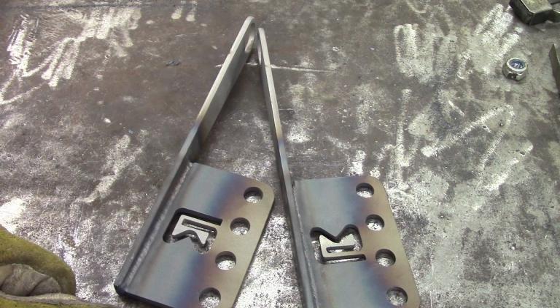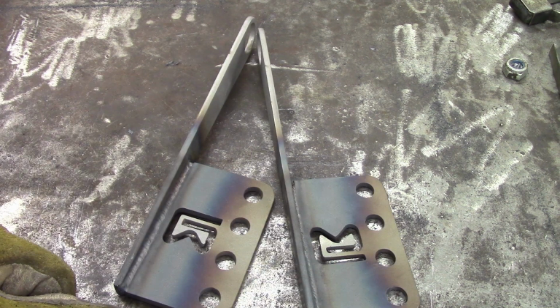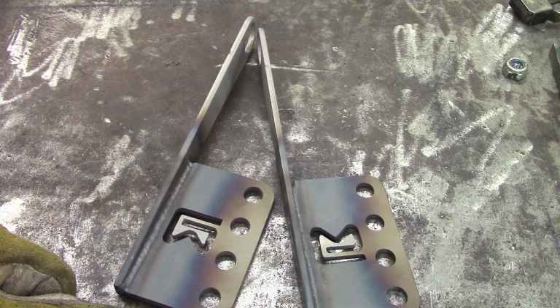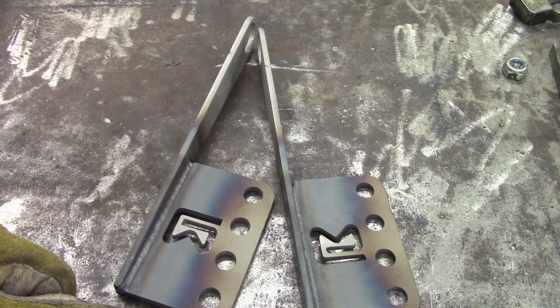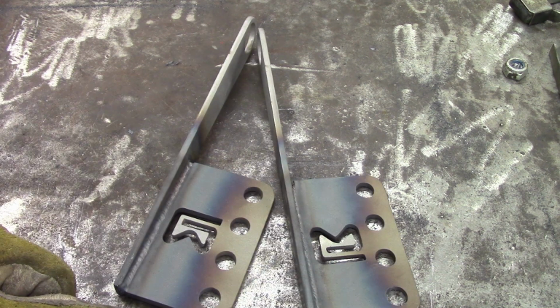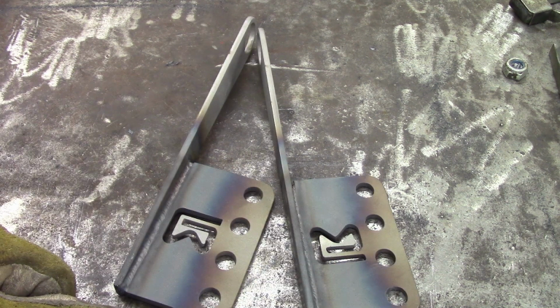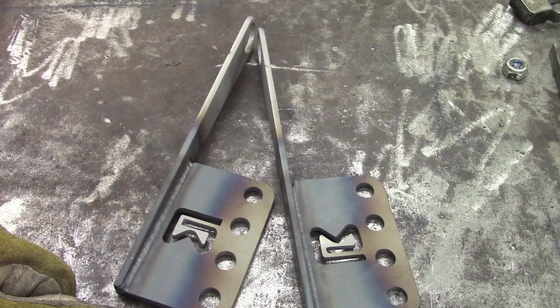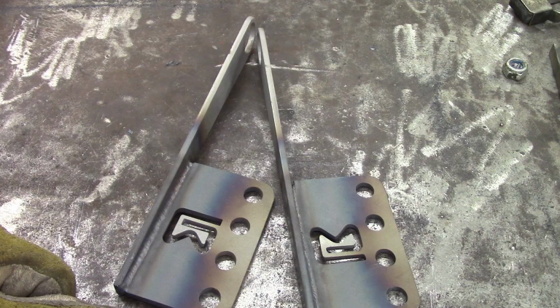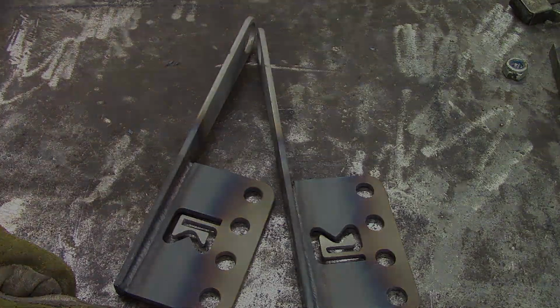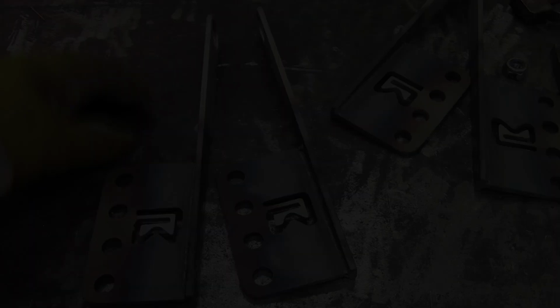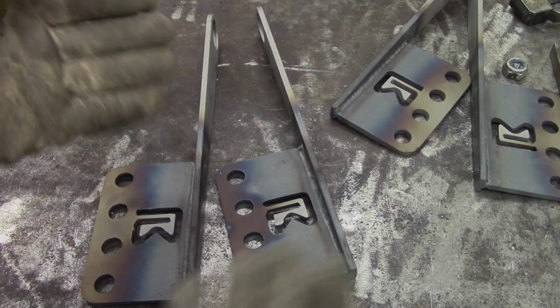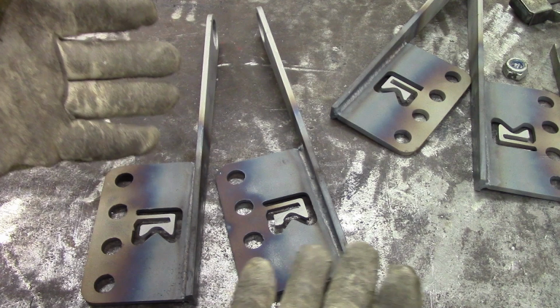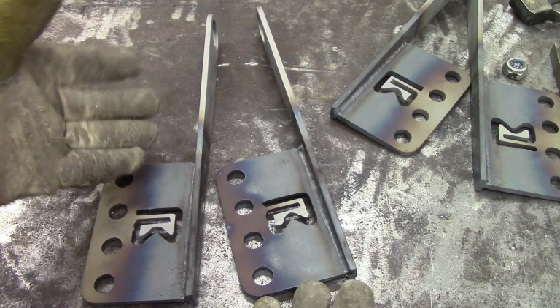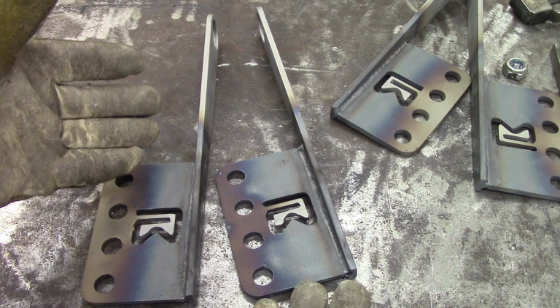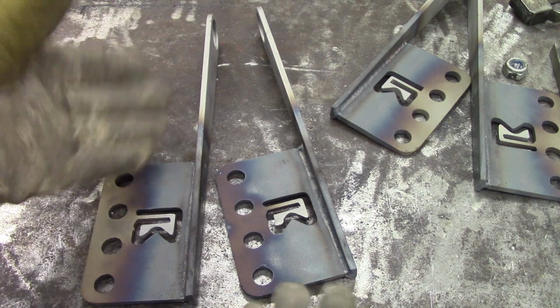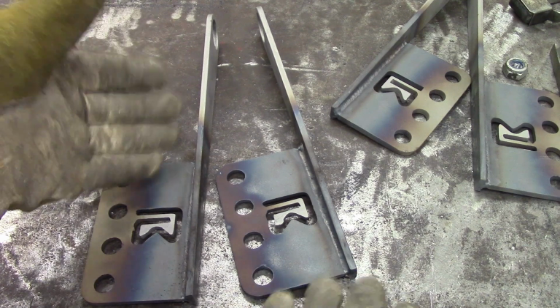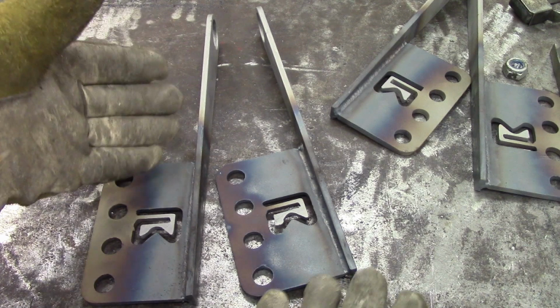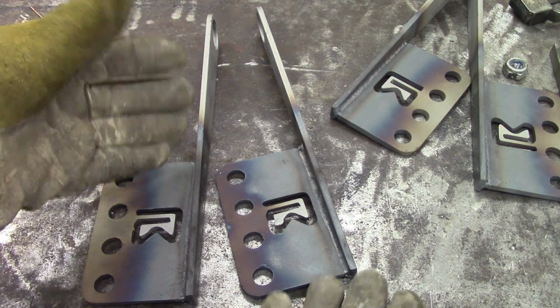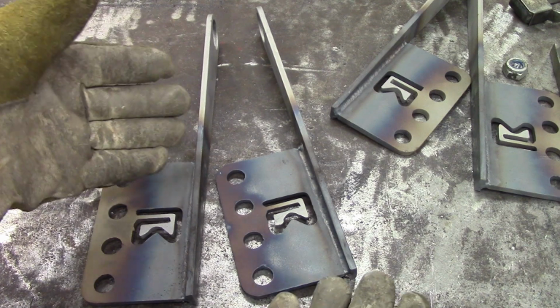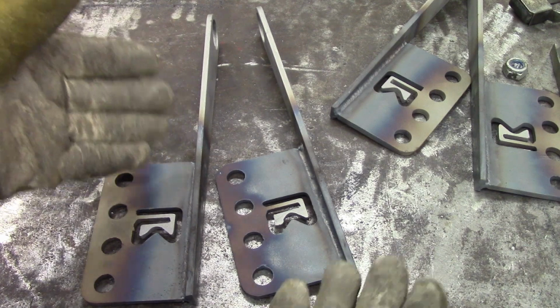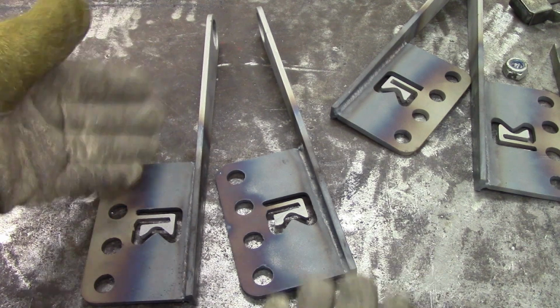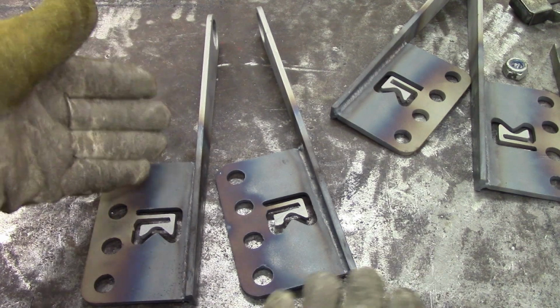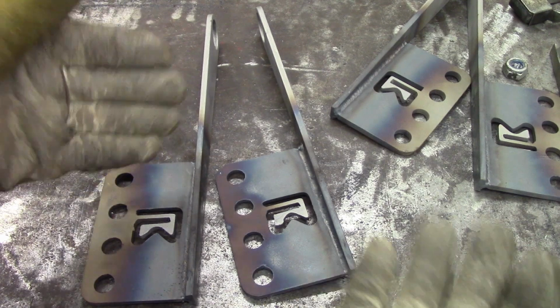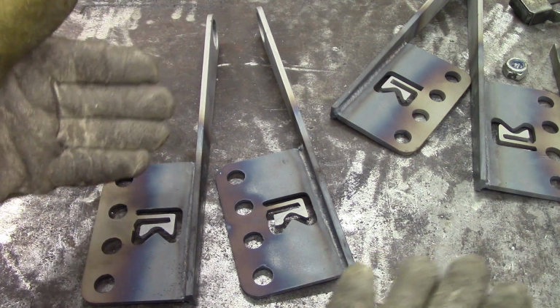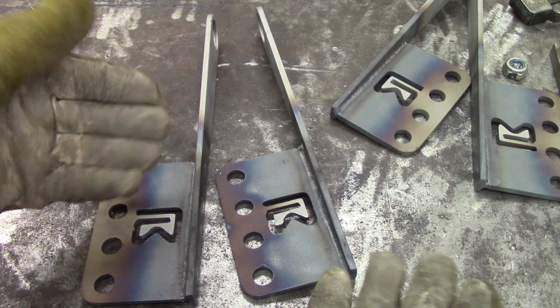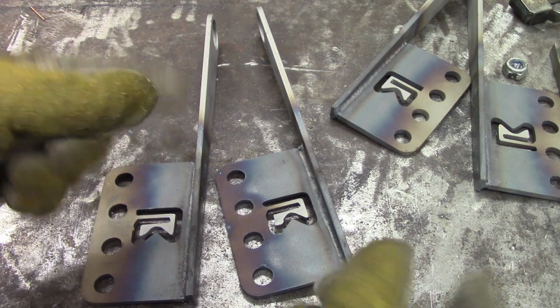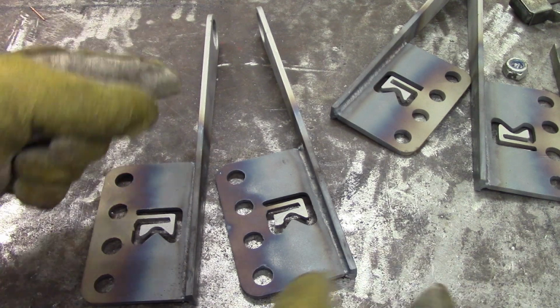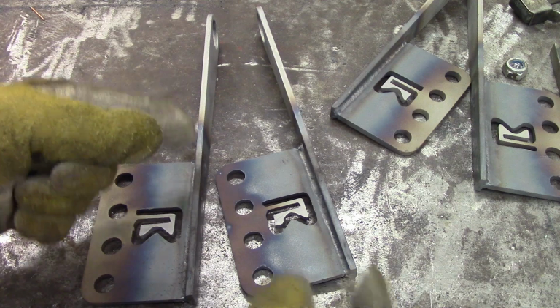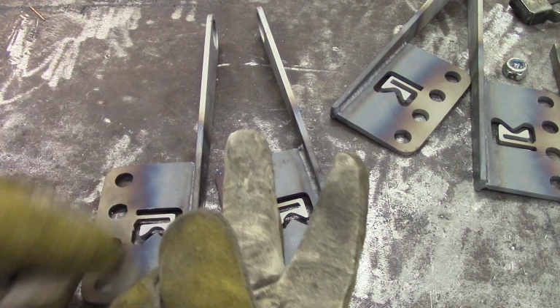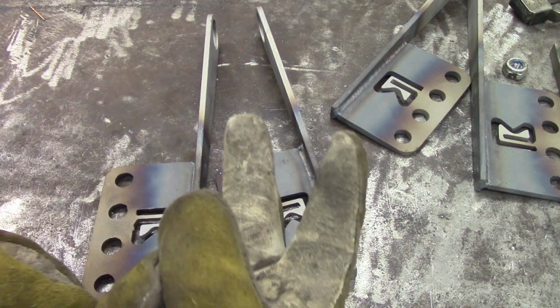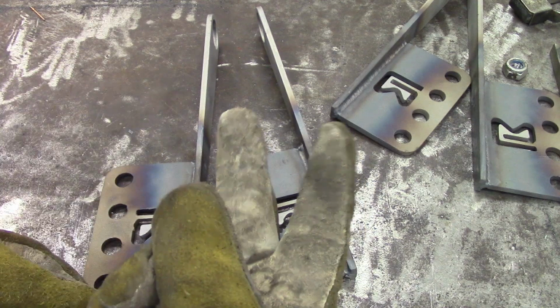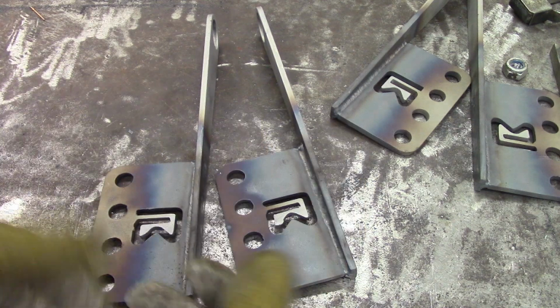Back to the plasma cutter. Two lefts, two rights — now I've got to make two sway bars.